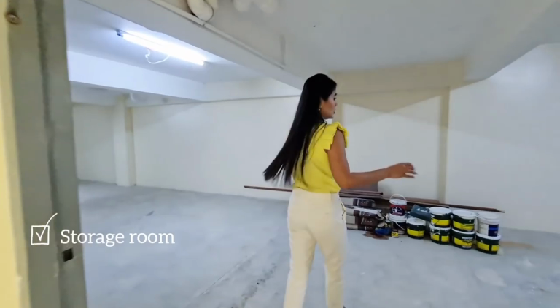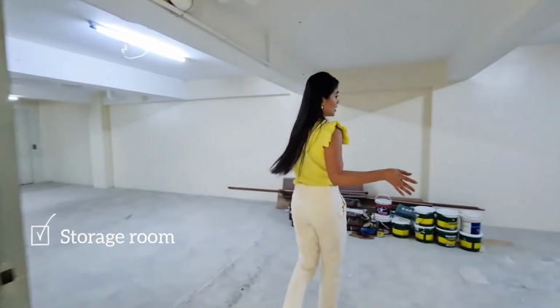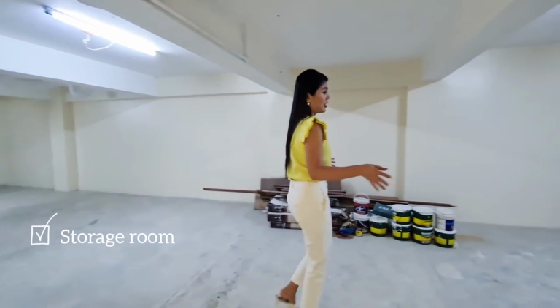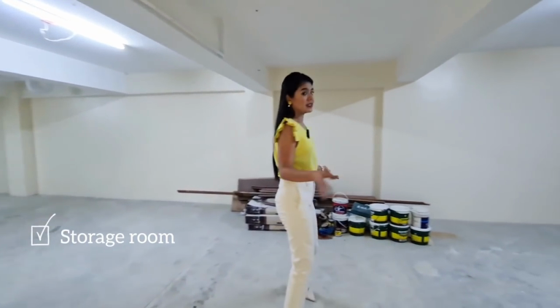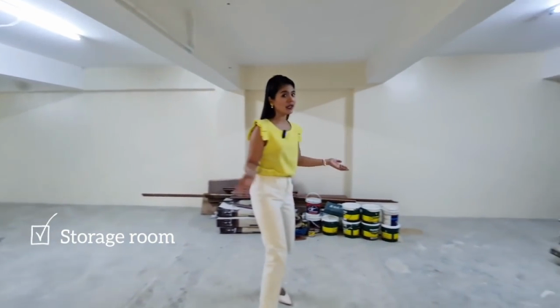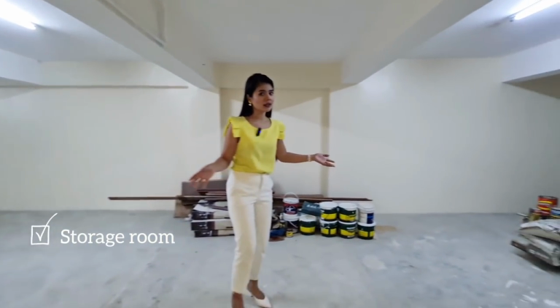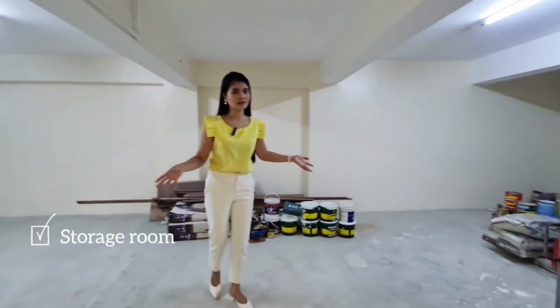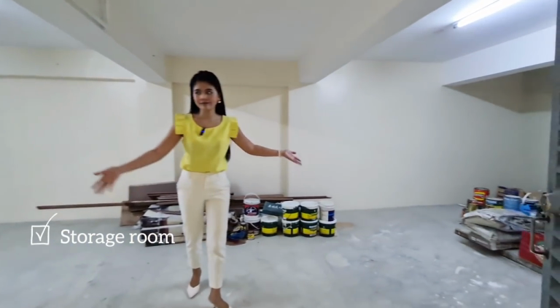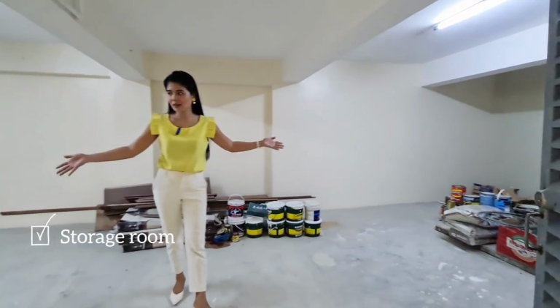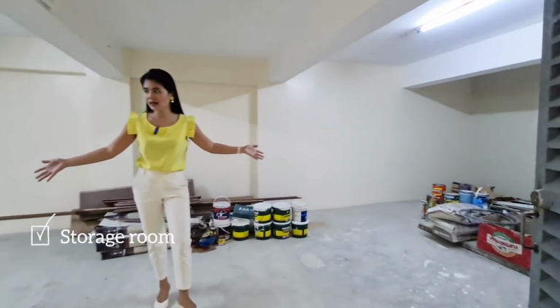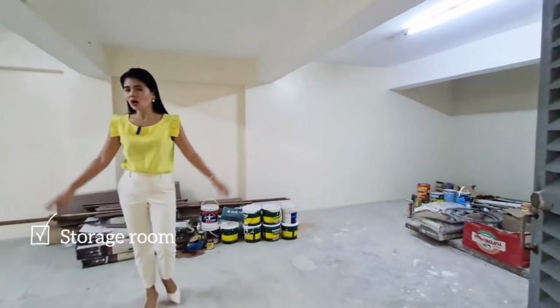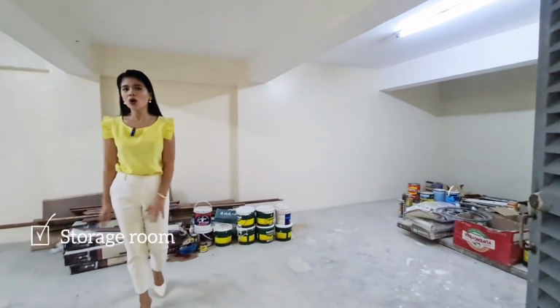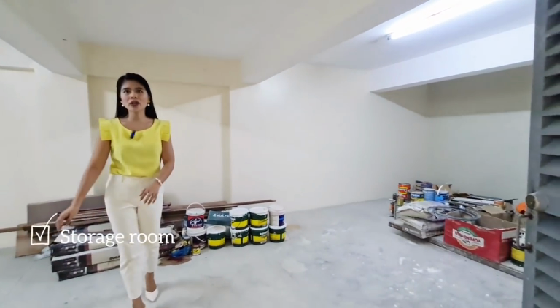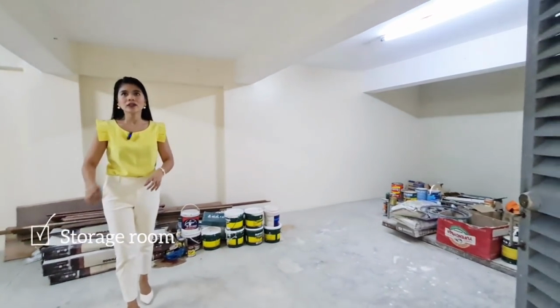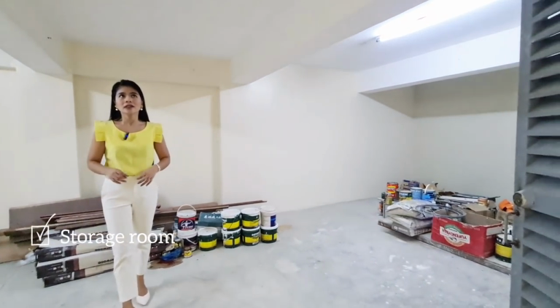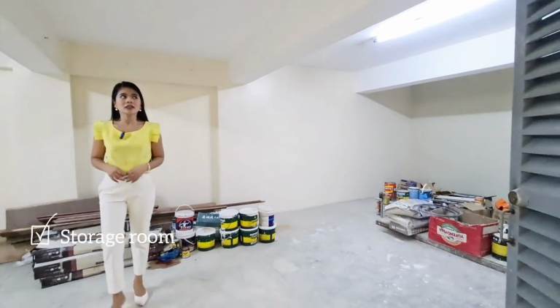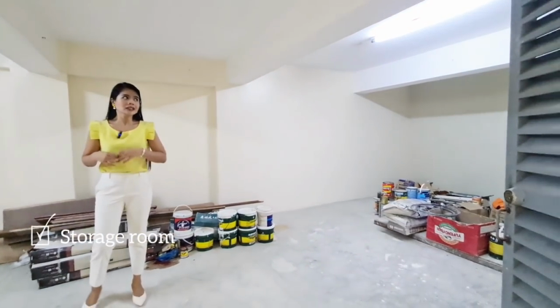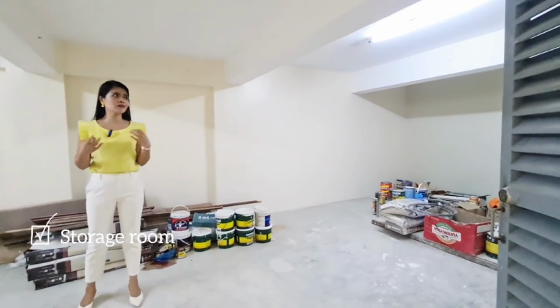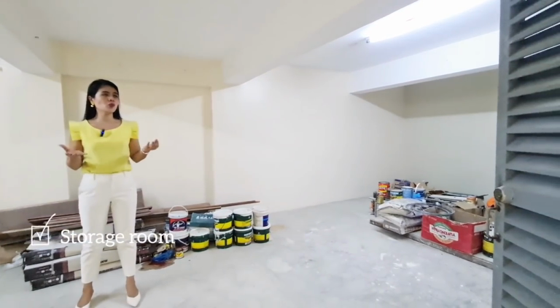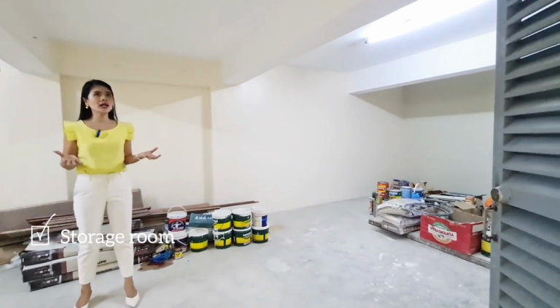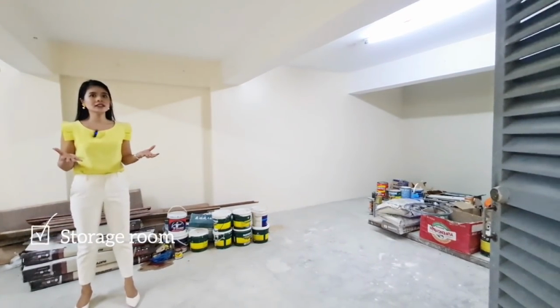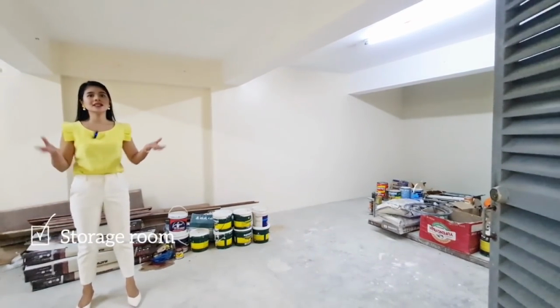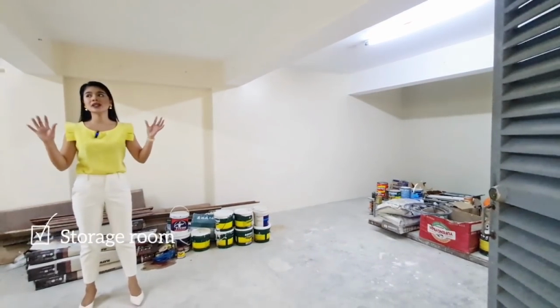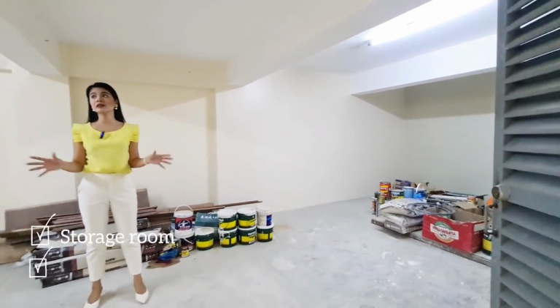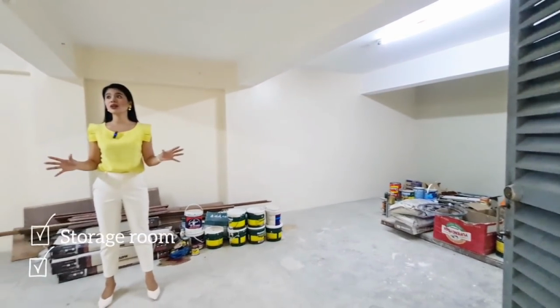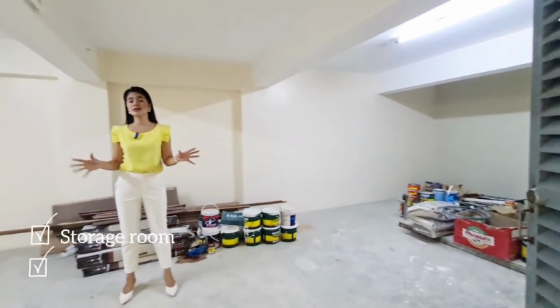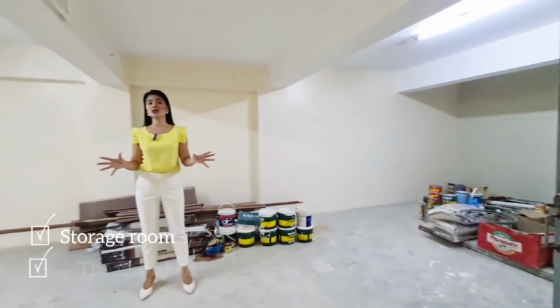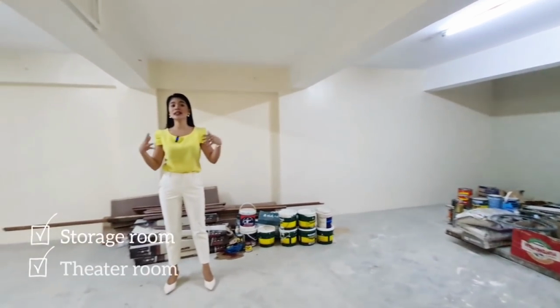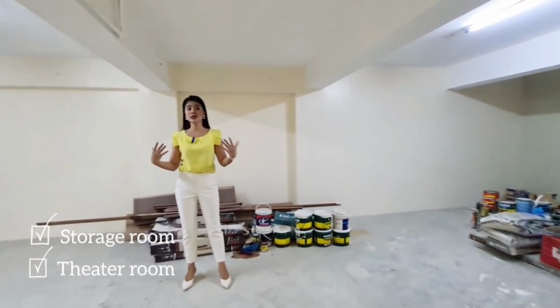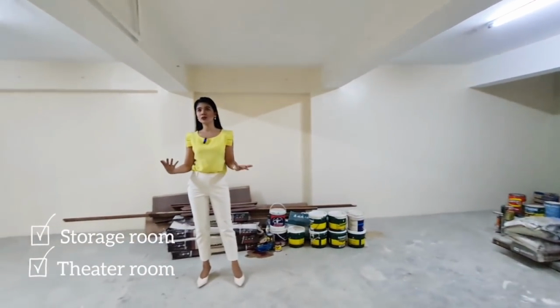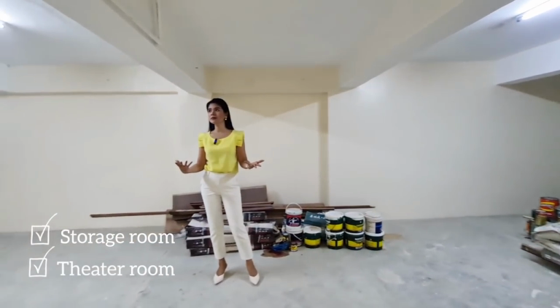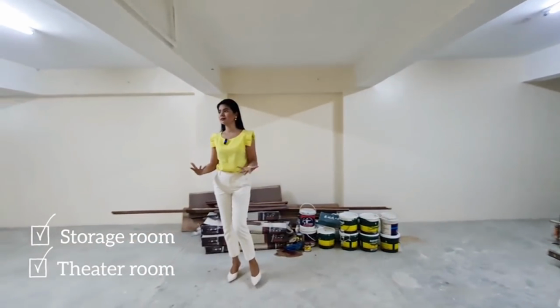You can find storage here, or if you want, you can convert this space into a theater room.